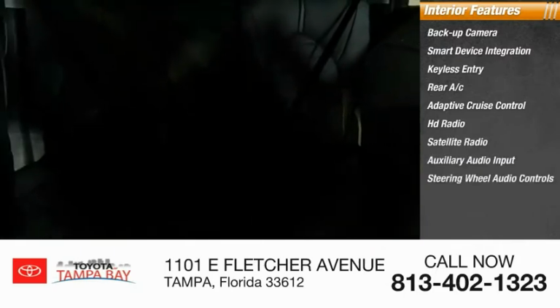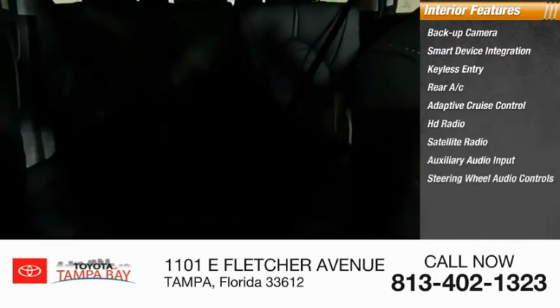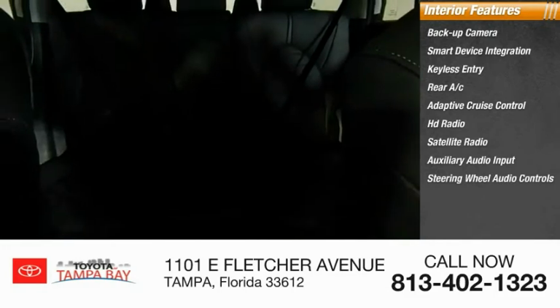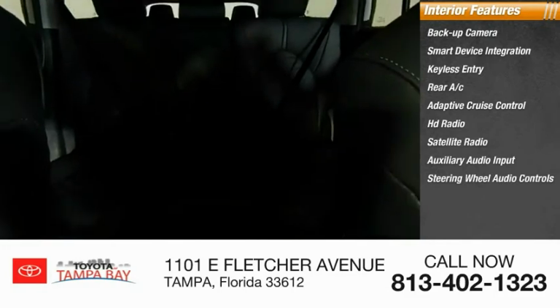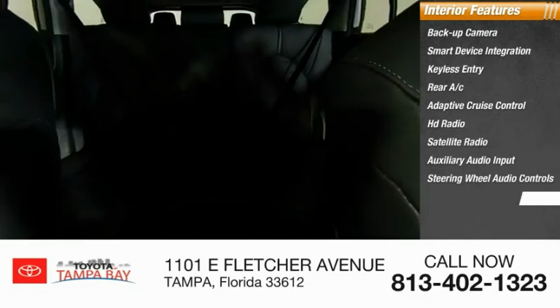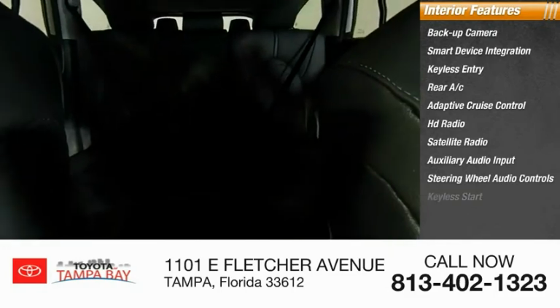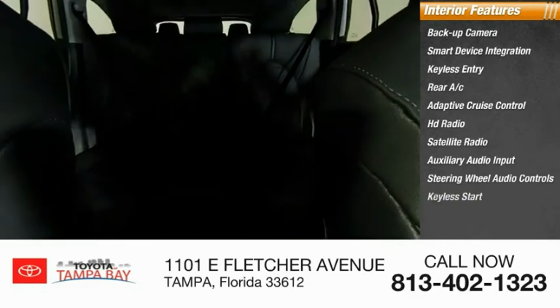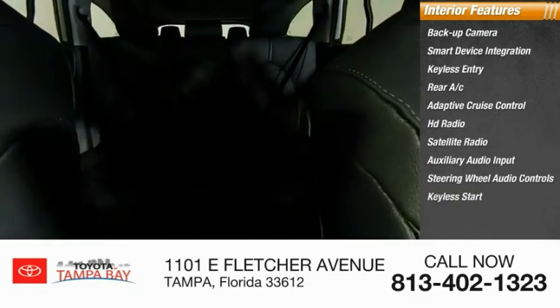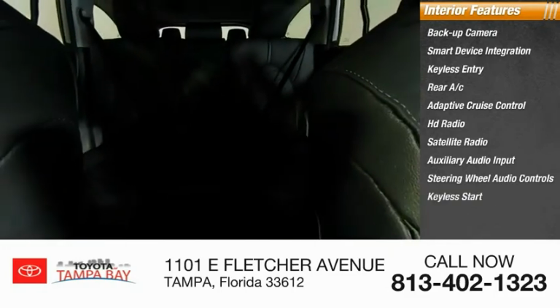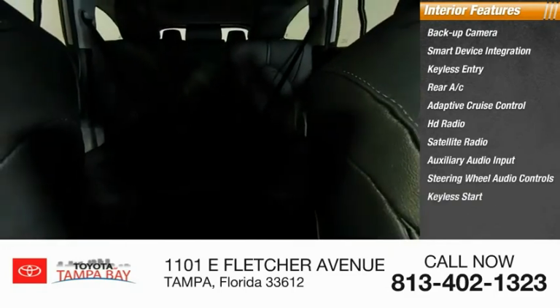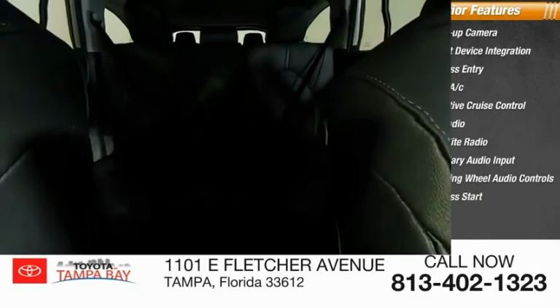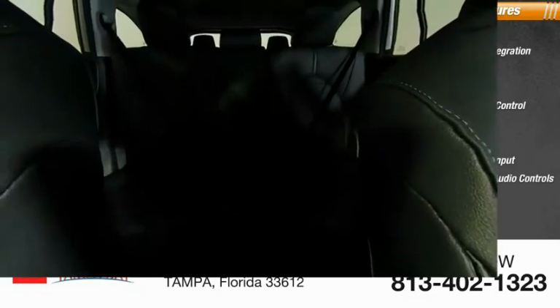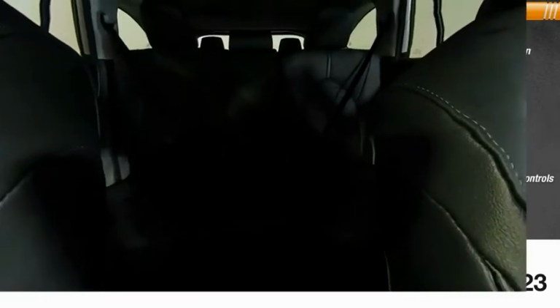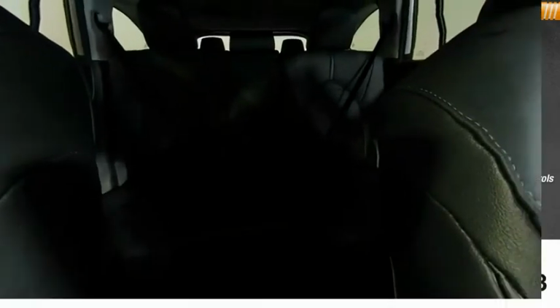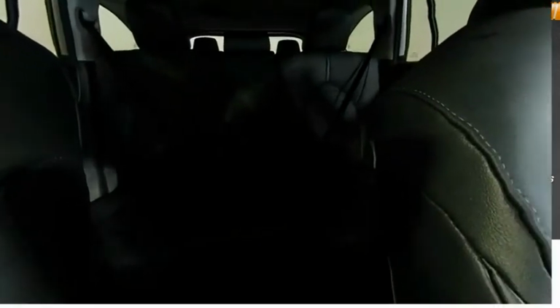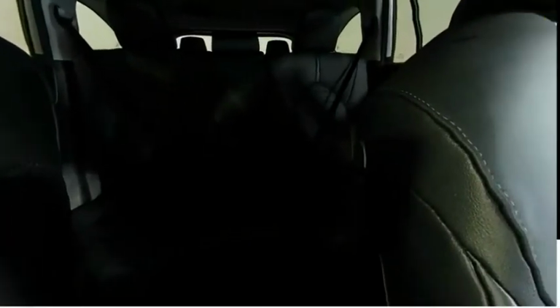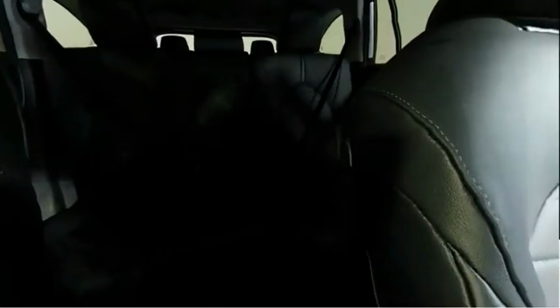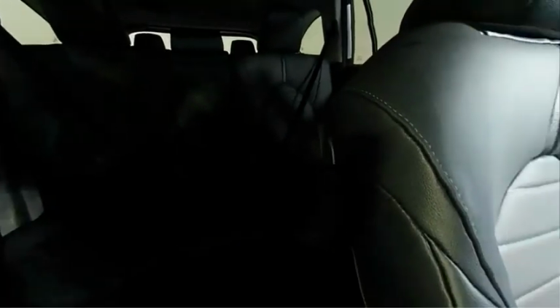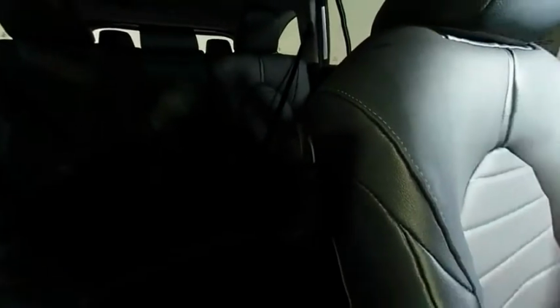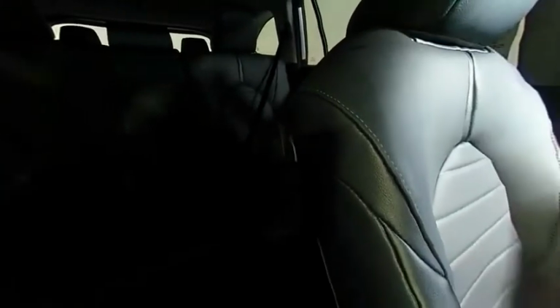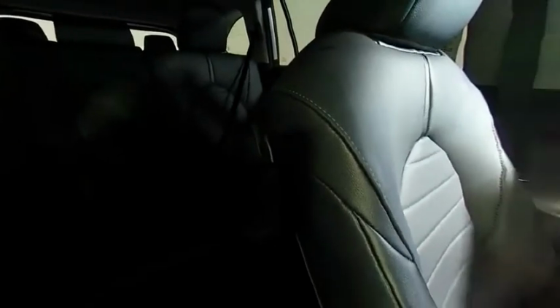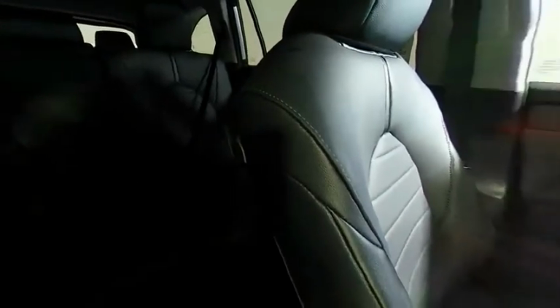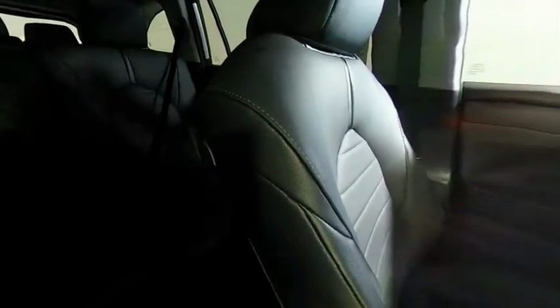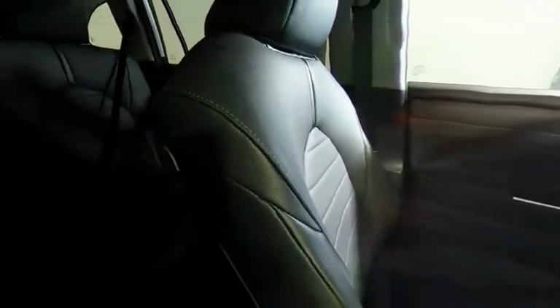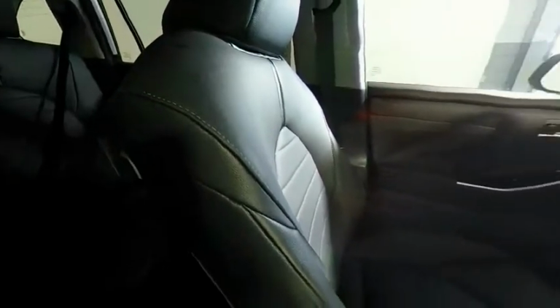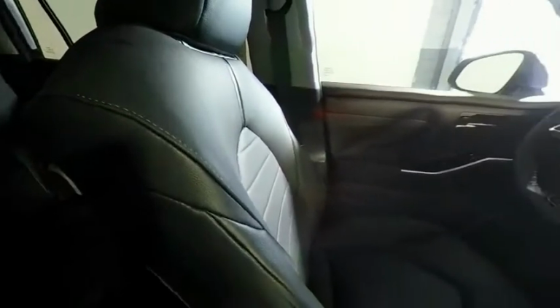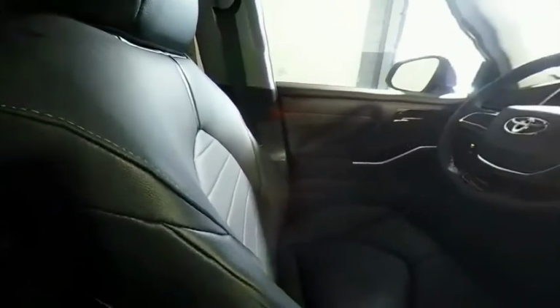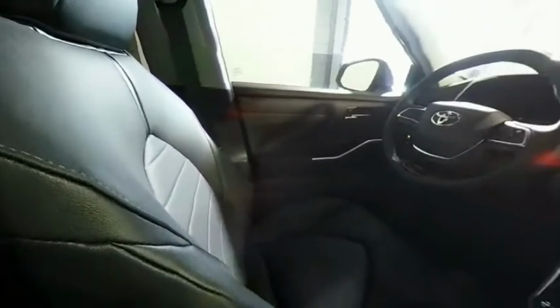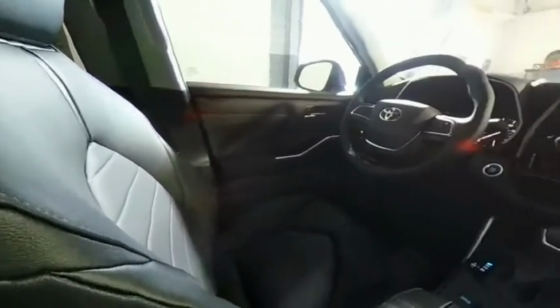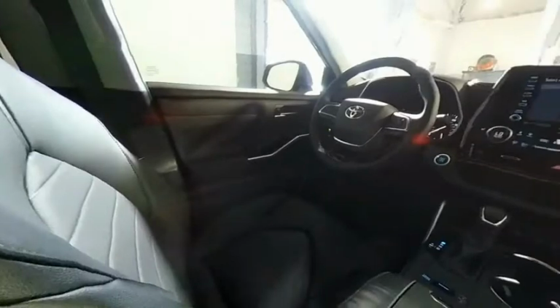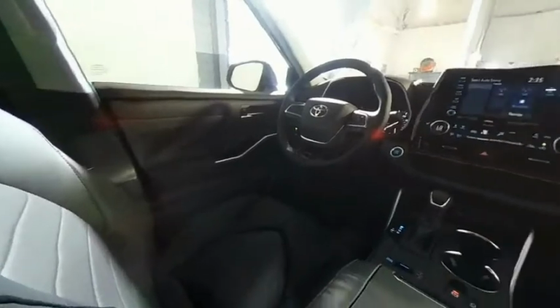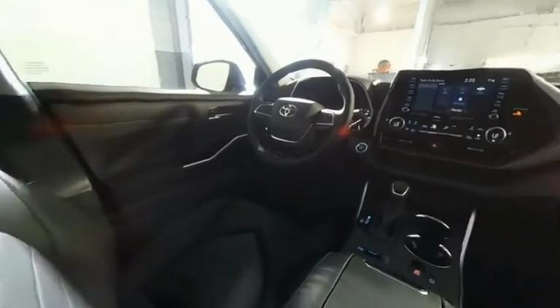Keyless start. Drive away with a great deal on this vehicle — call or stop in today.